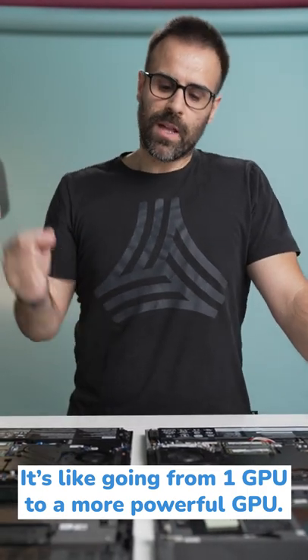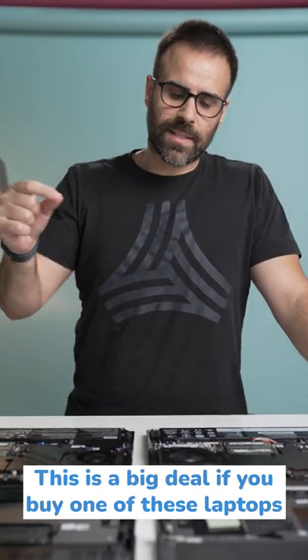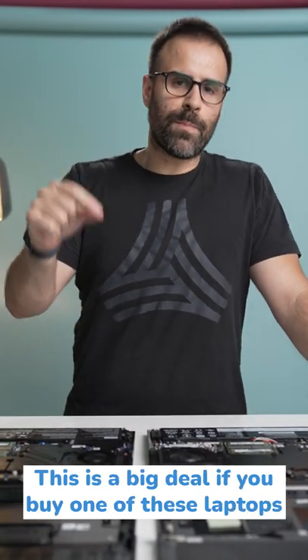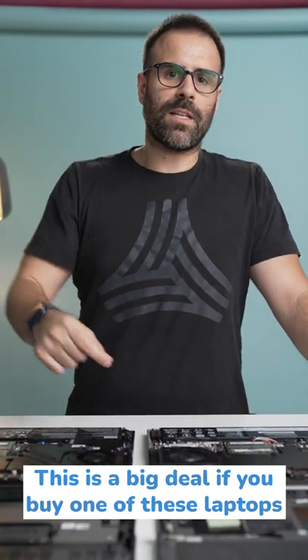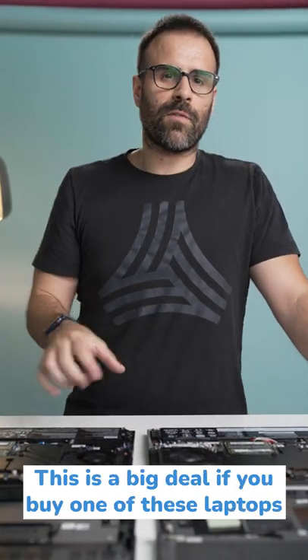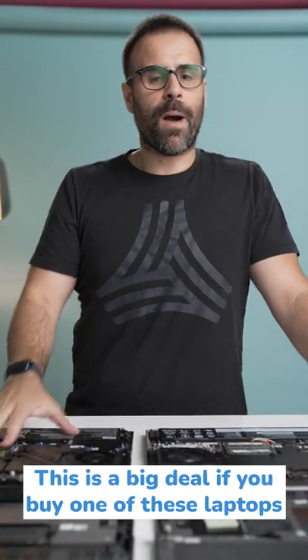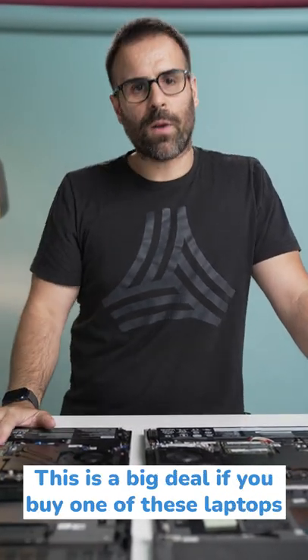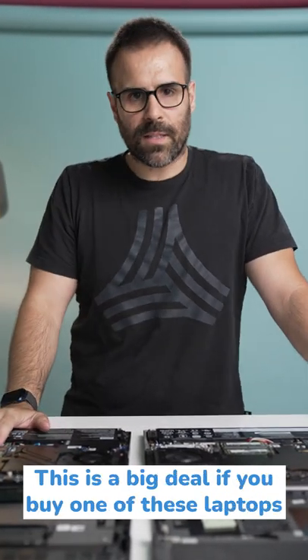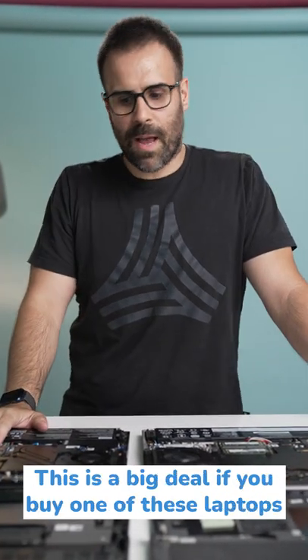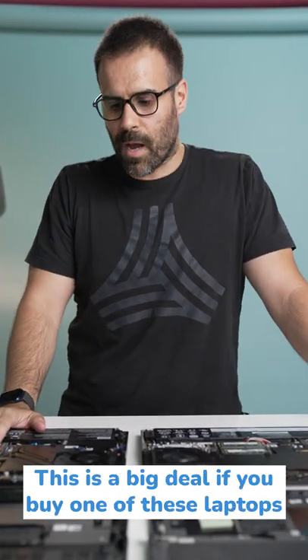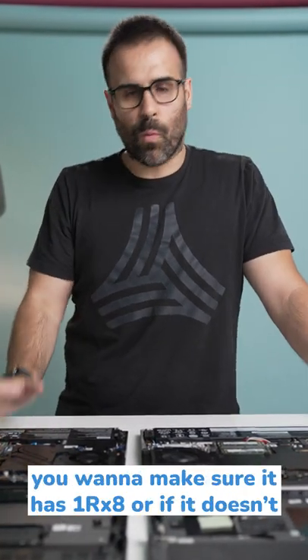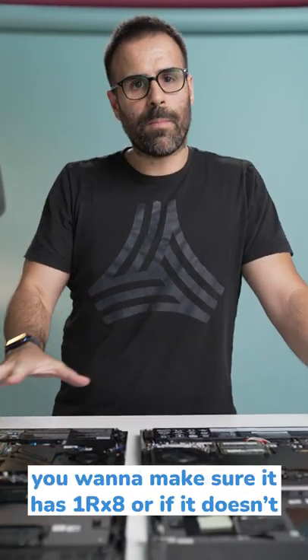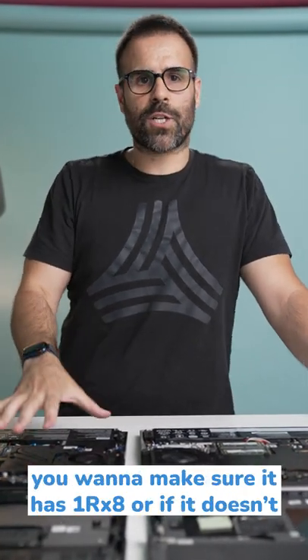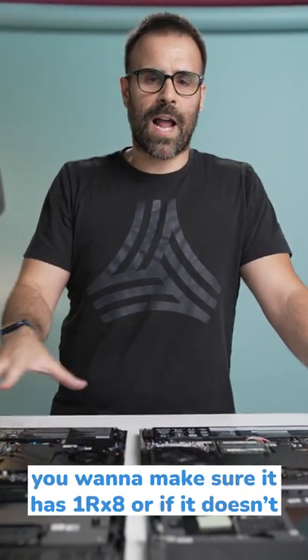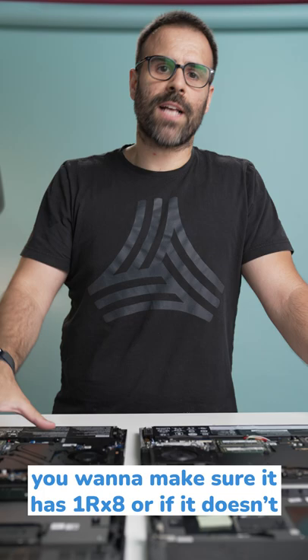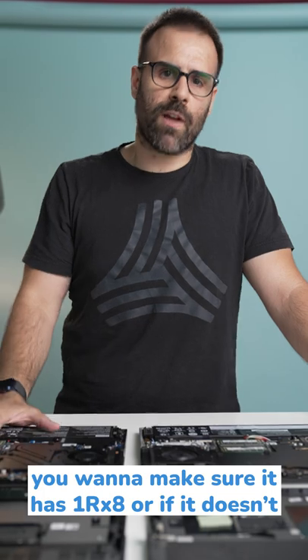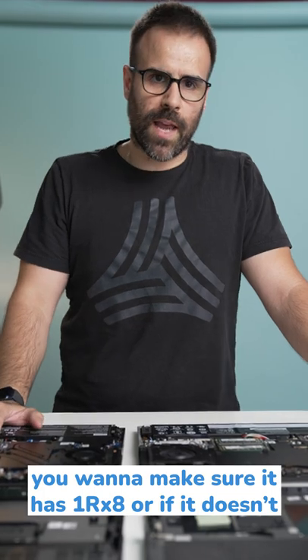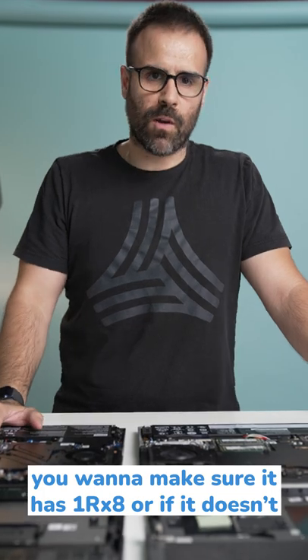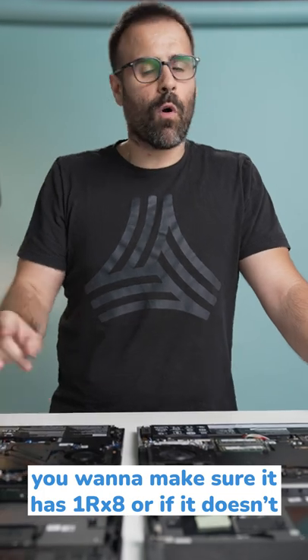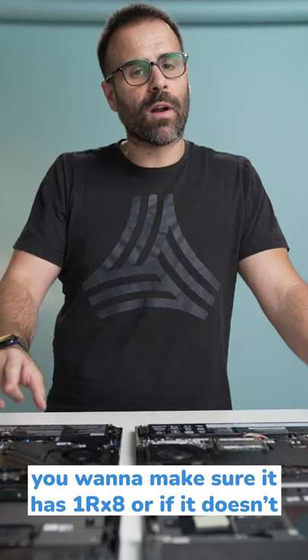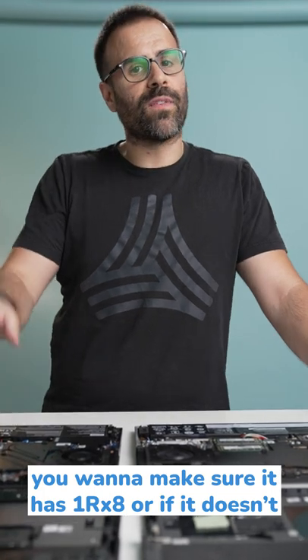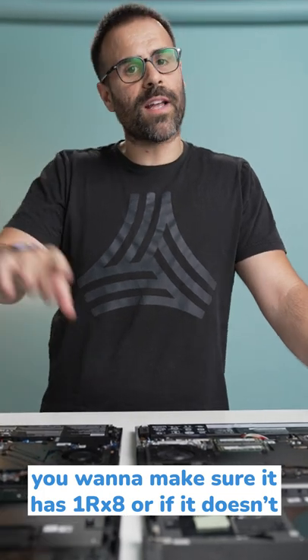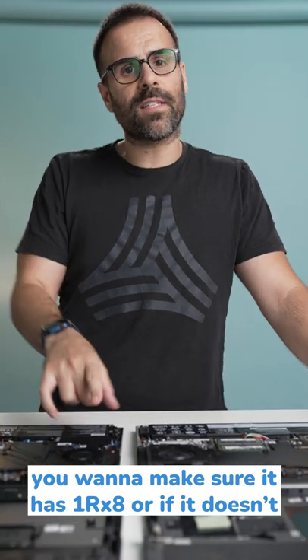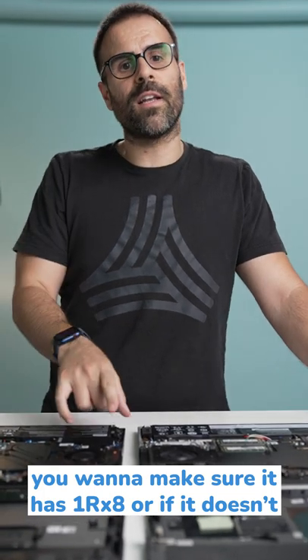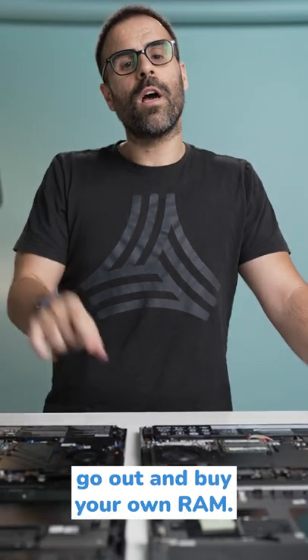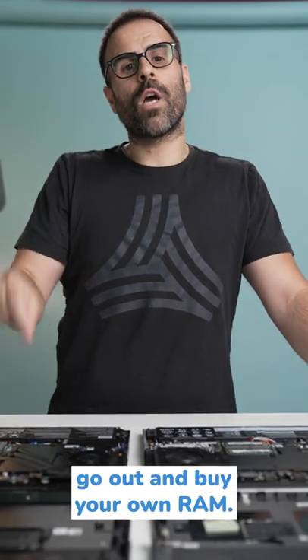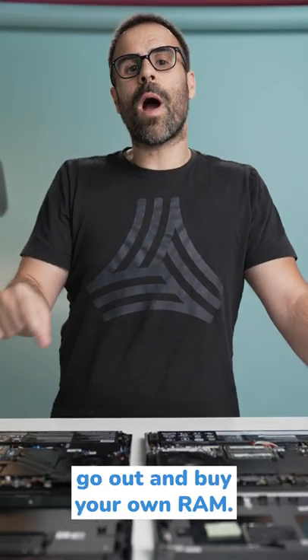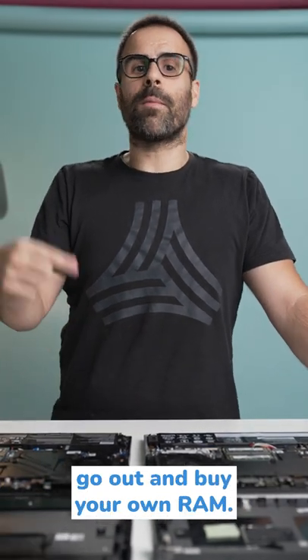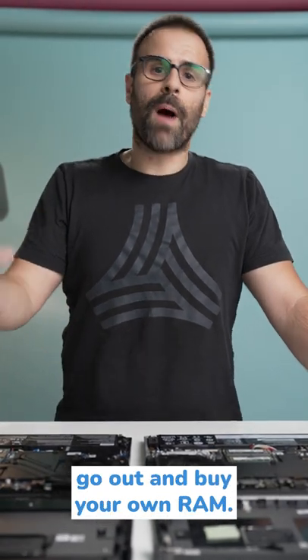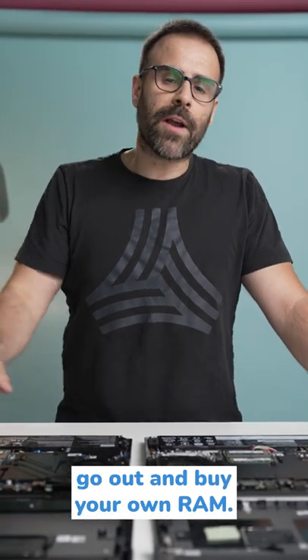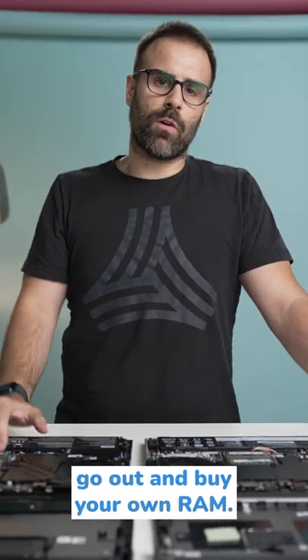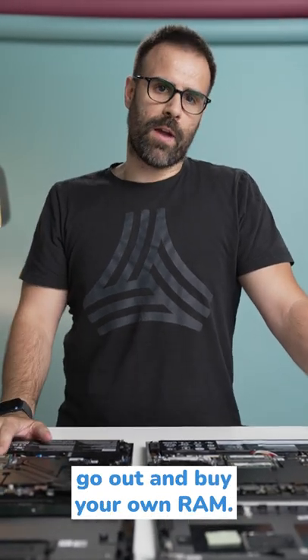This is a big deal if you buy one of these laptops. You want to make sure it has rank 8, or if it doesn't, go out and buy your own RAM.